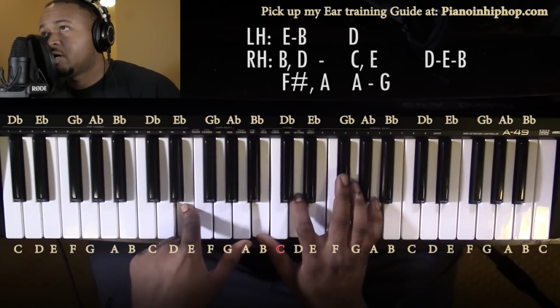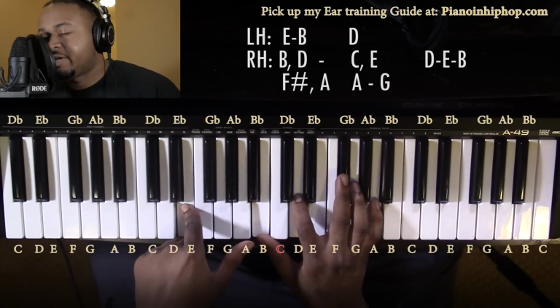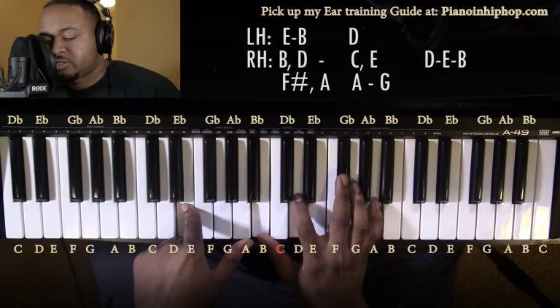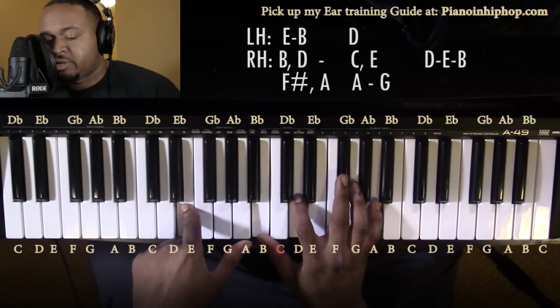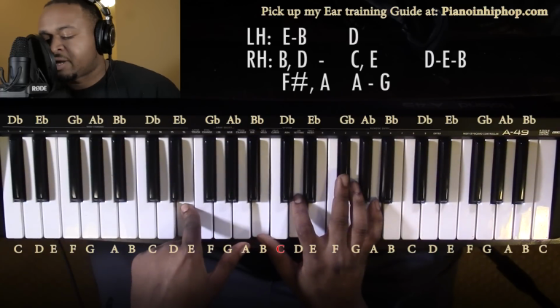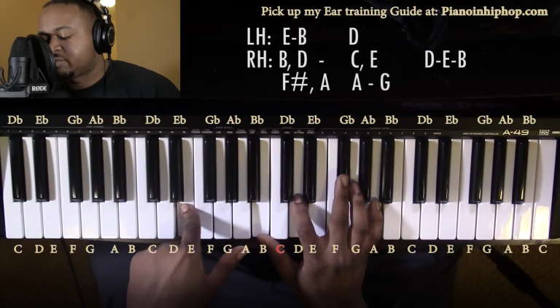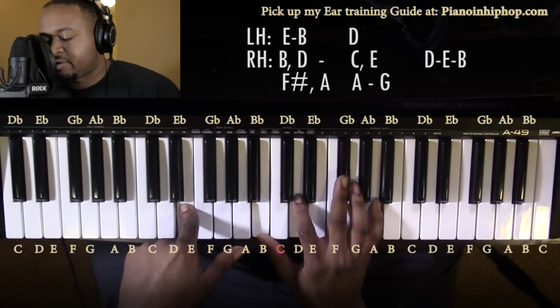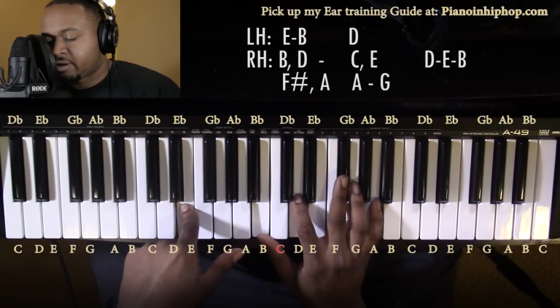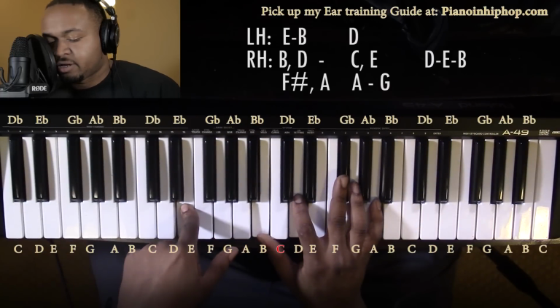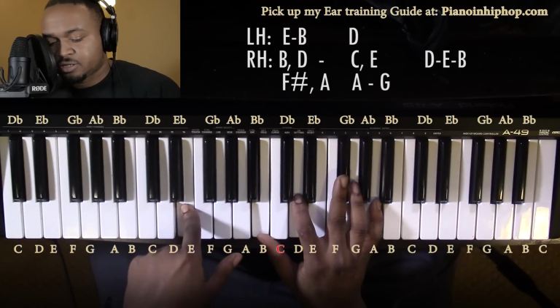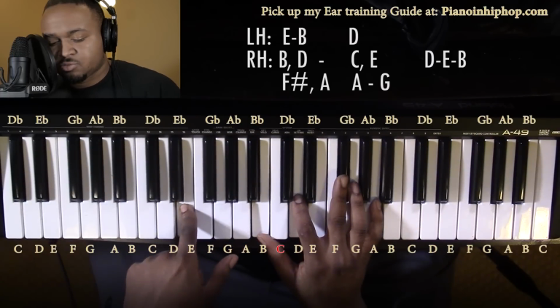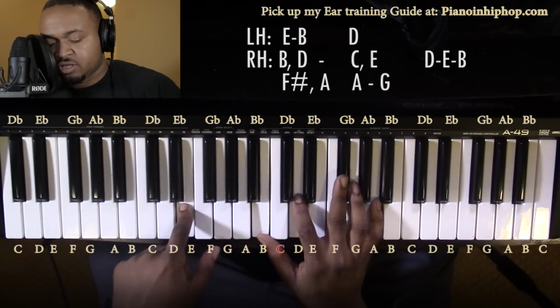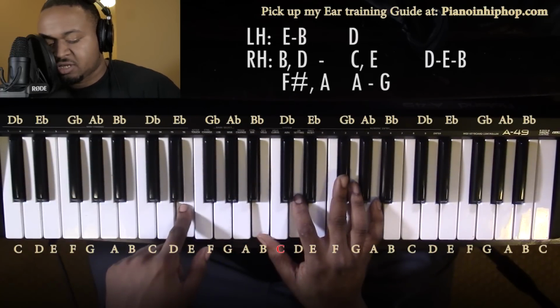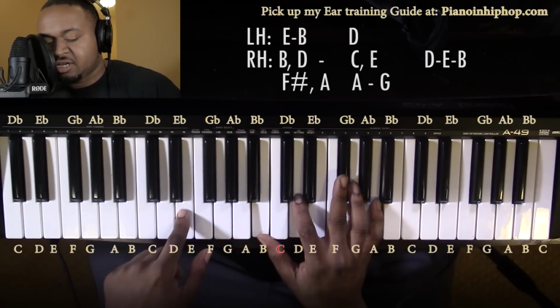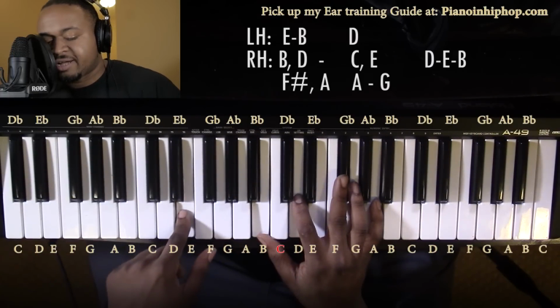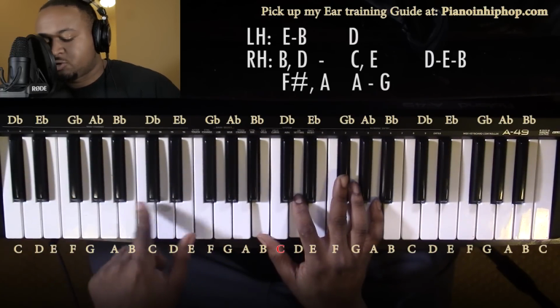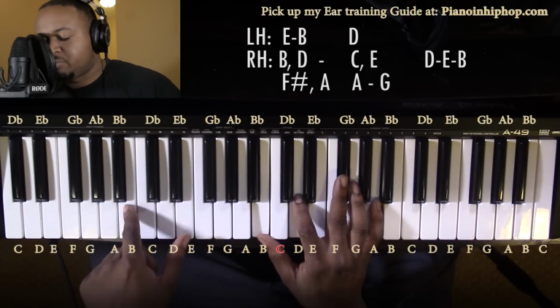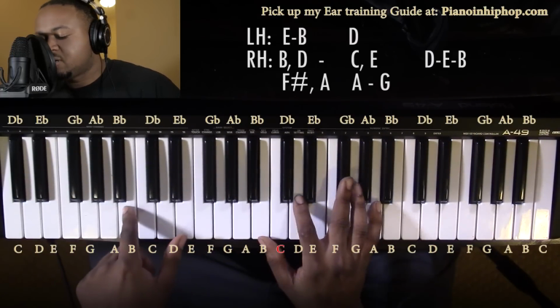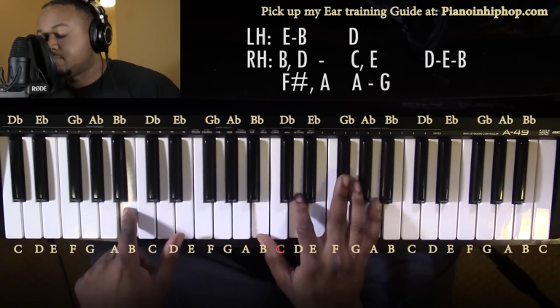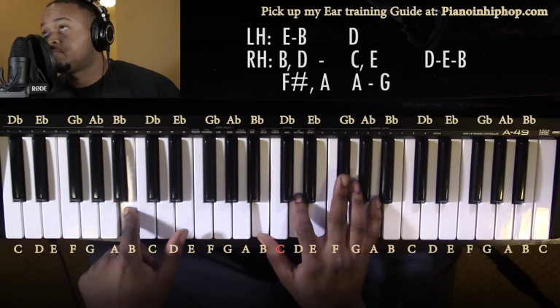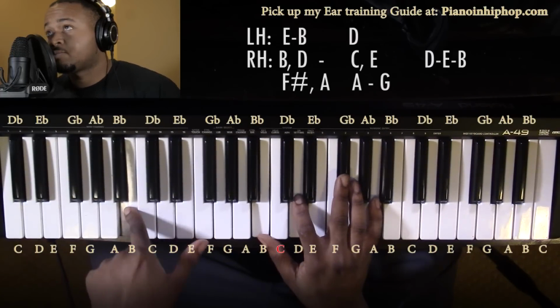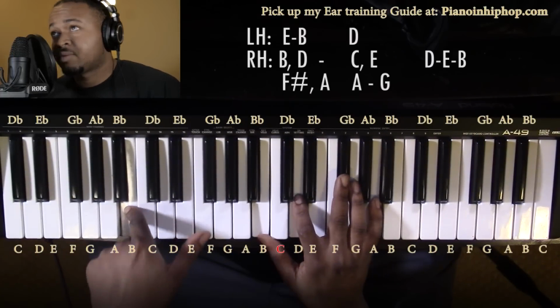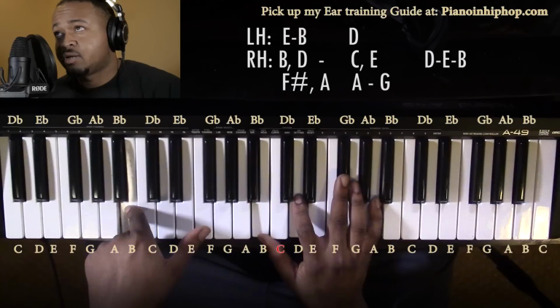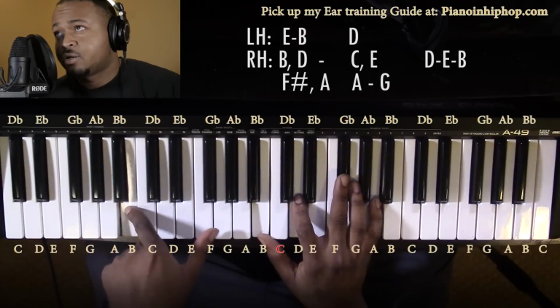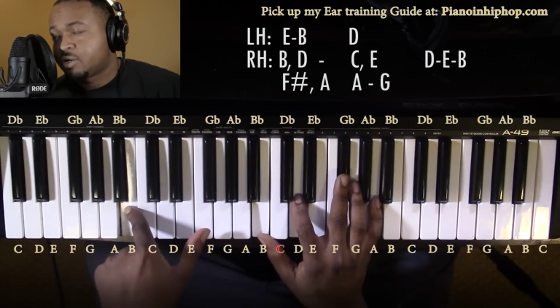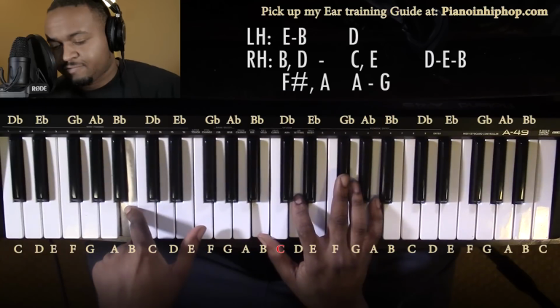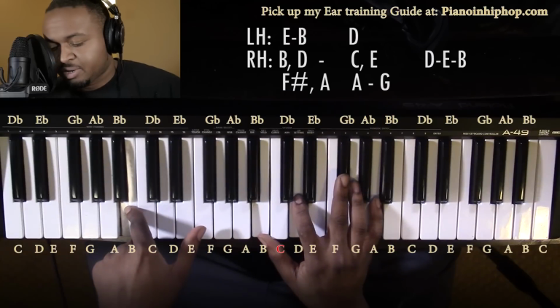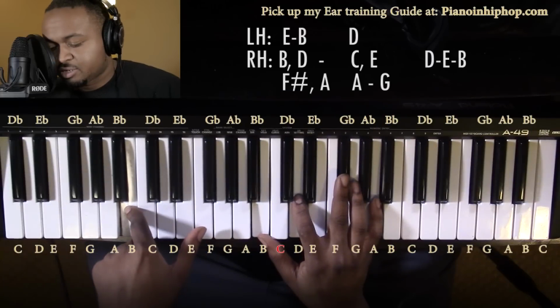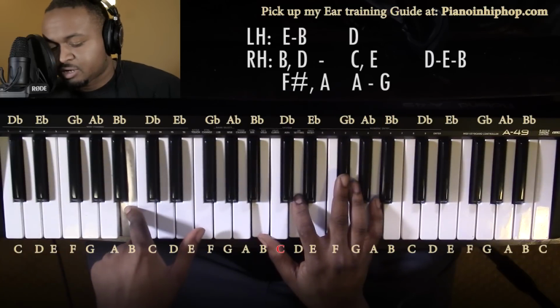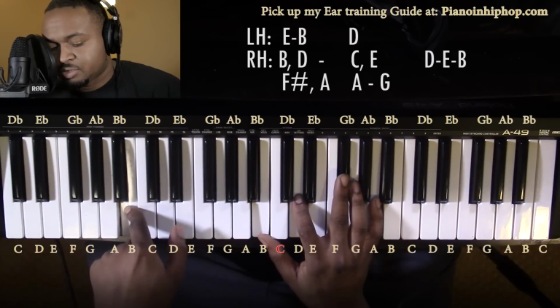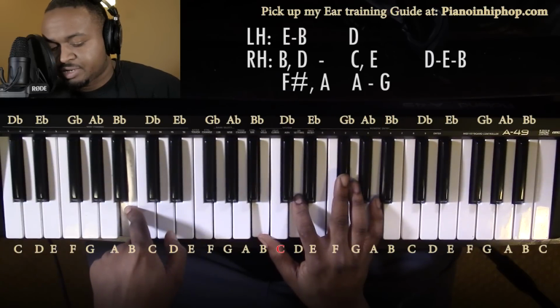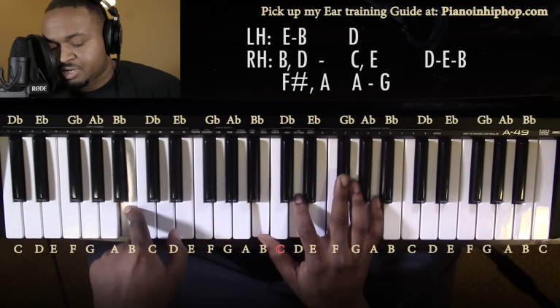Going down to a B minor 7 — all that does is bring this E down to a B. From here it's gonna go to a...